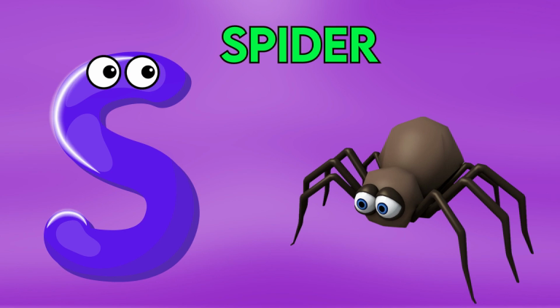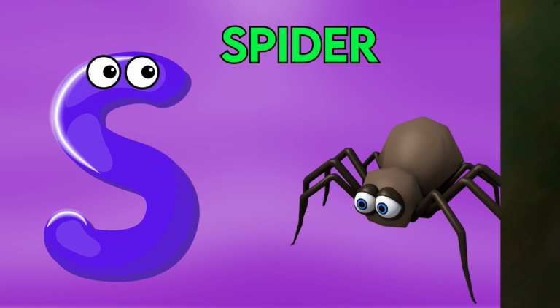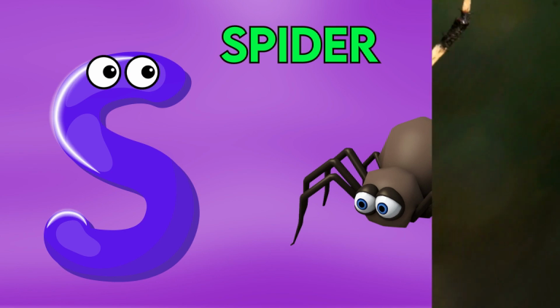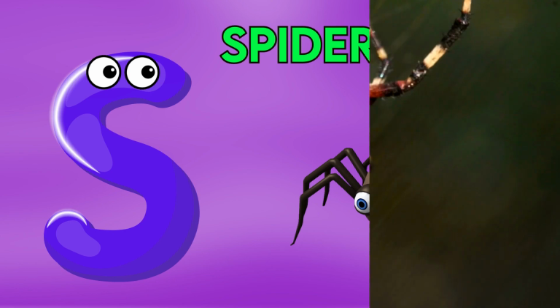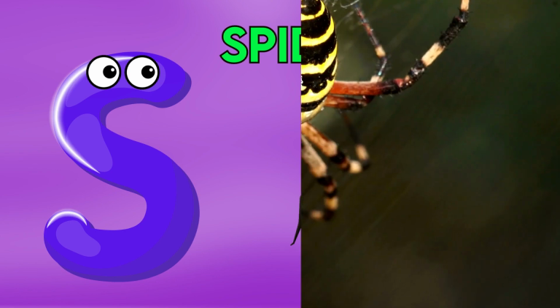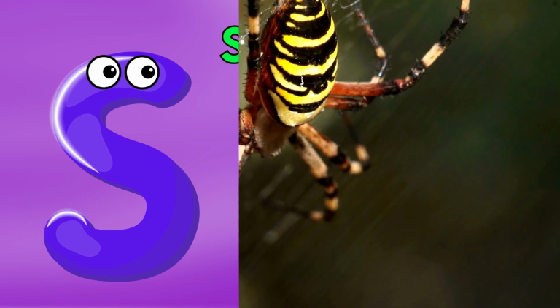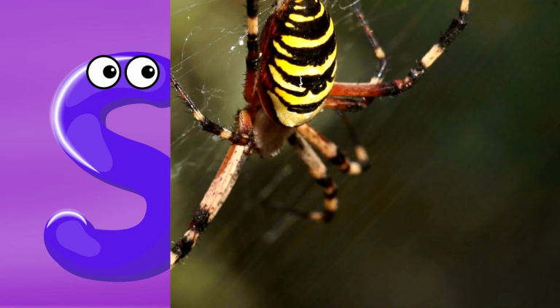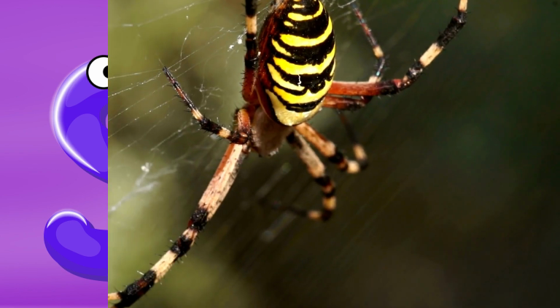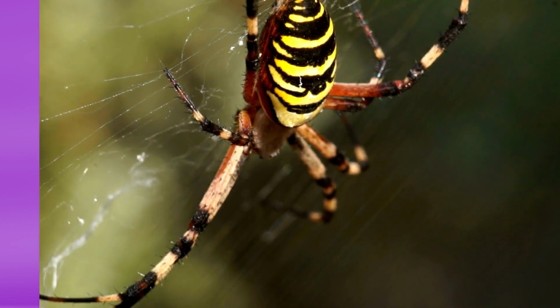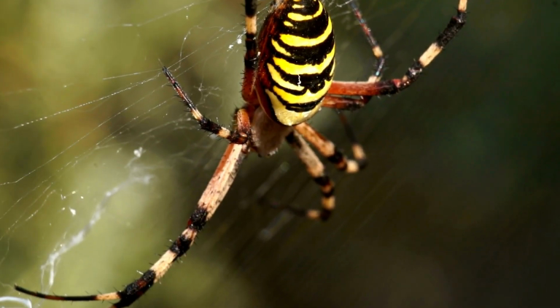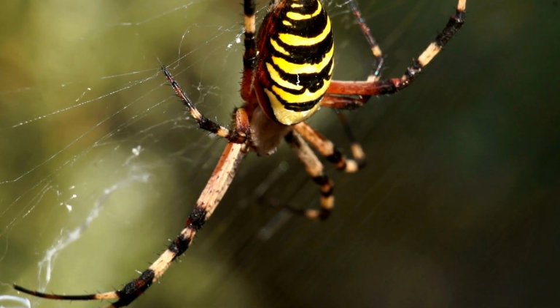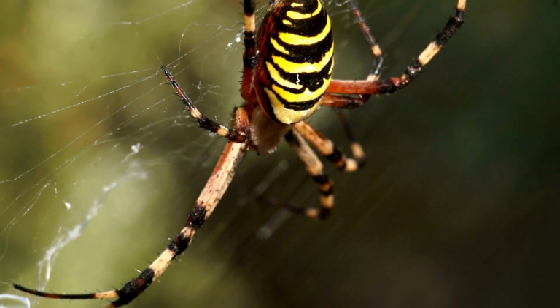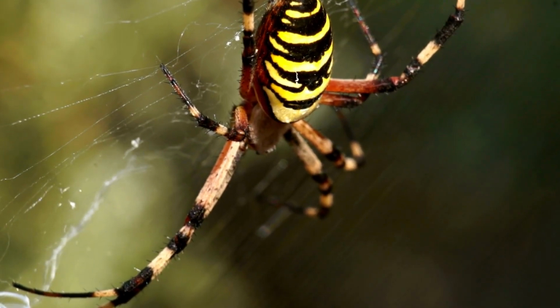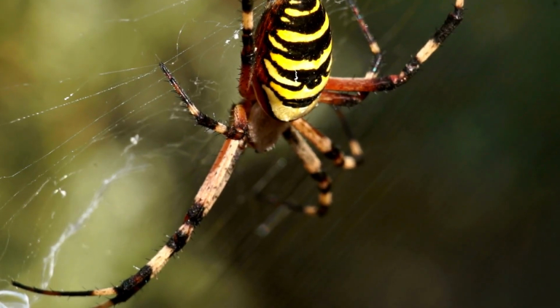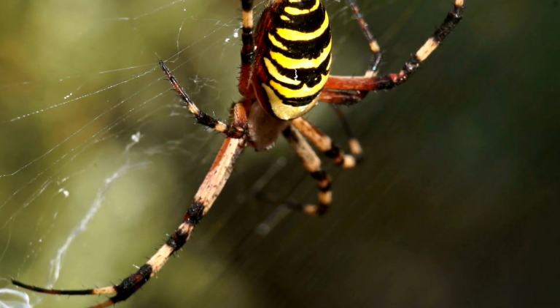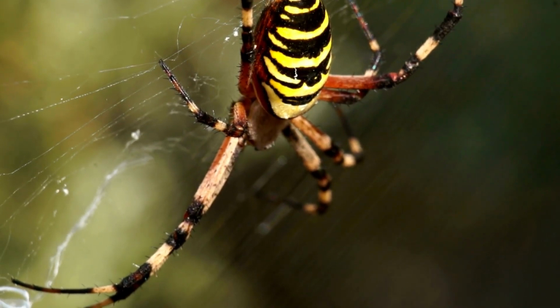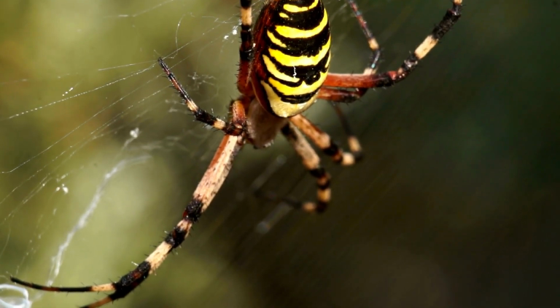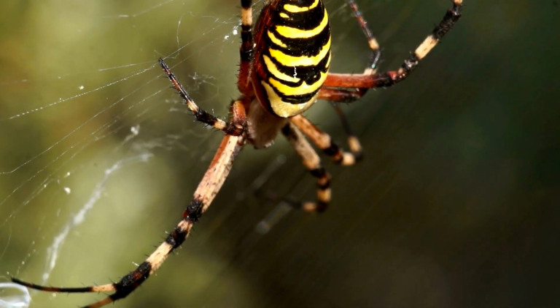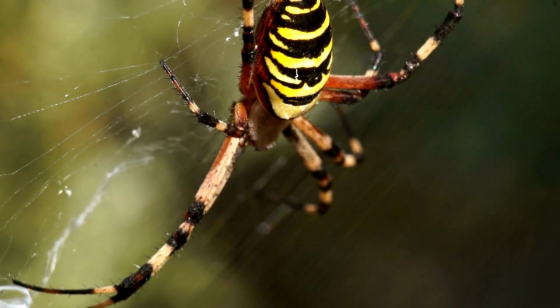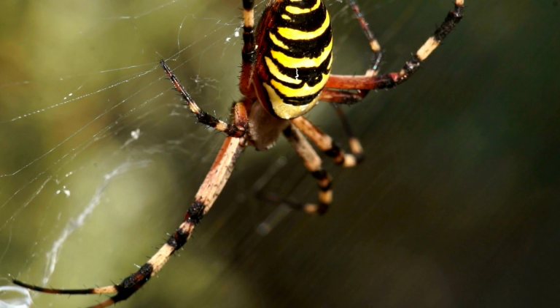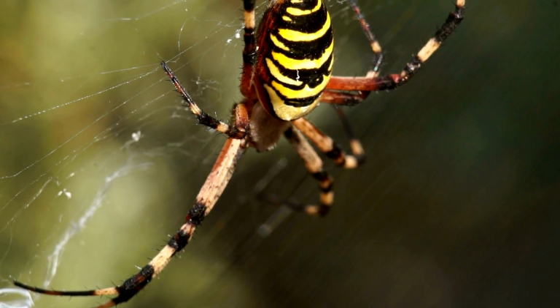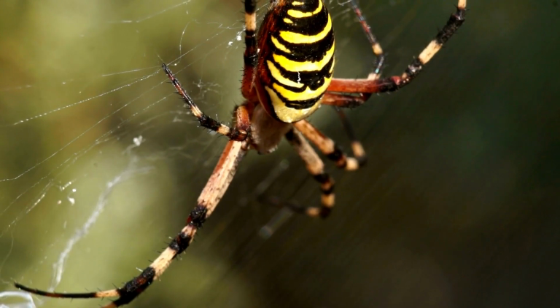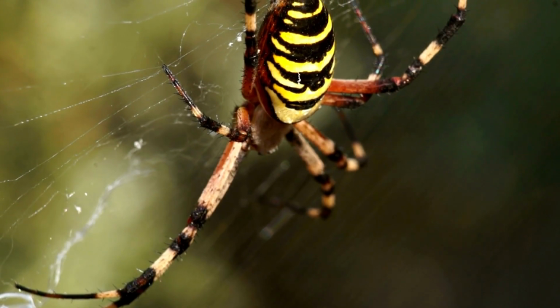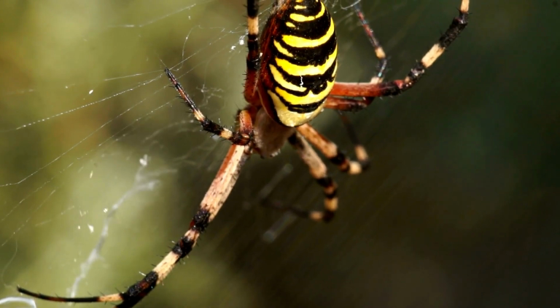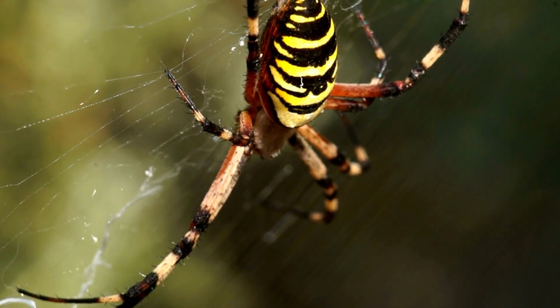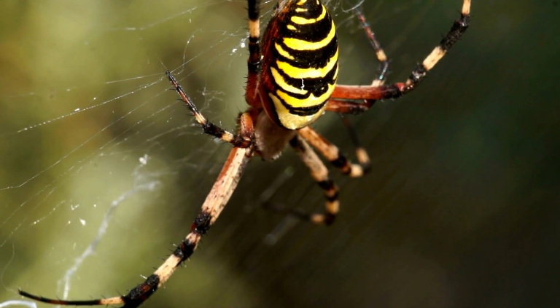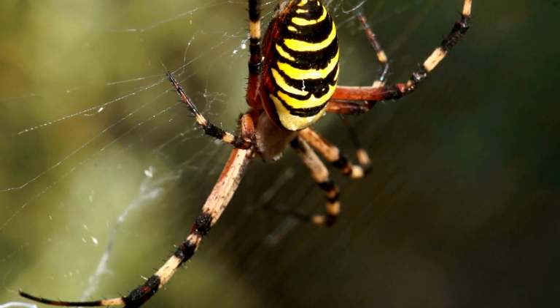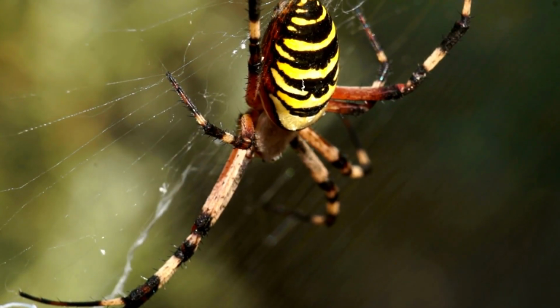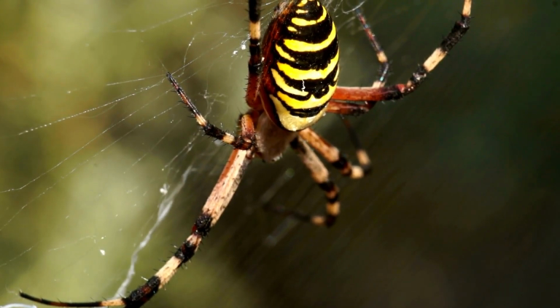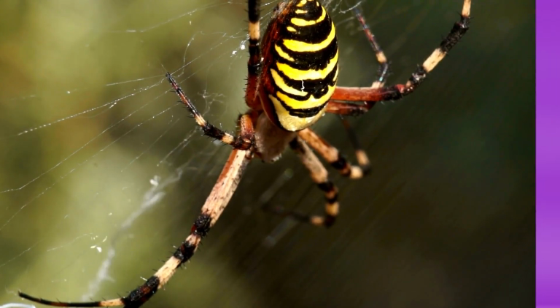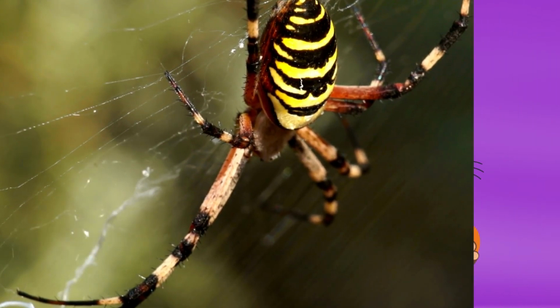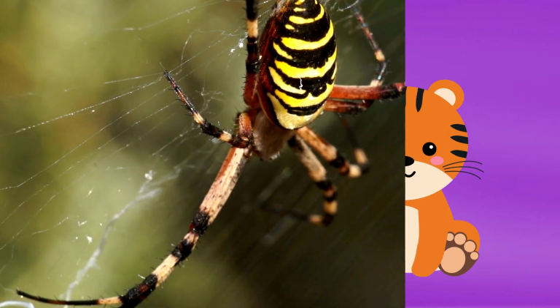S is for Spider, C-C-Spider, C-C-Spider, S-Spider.